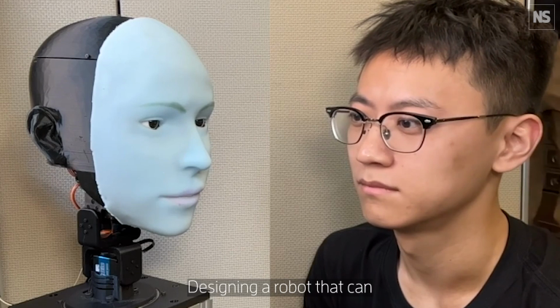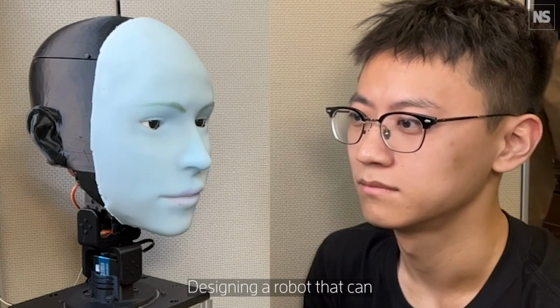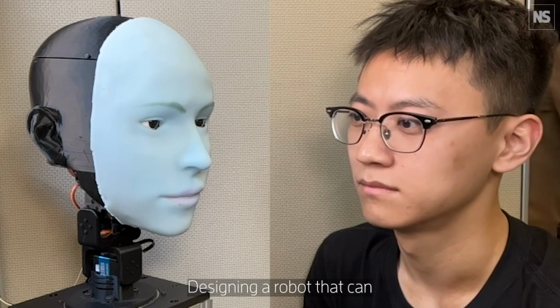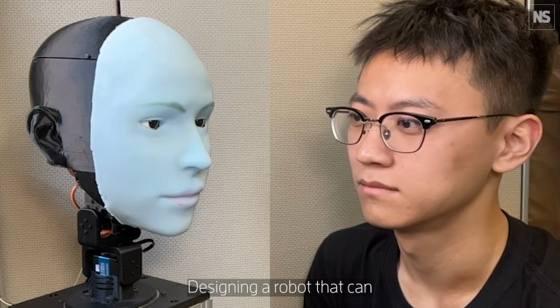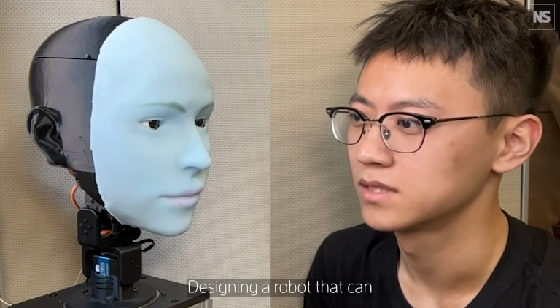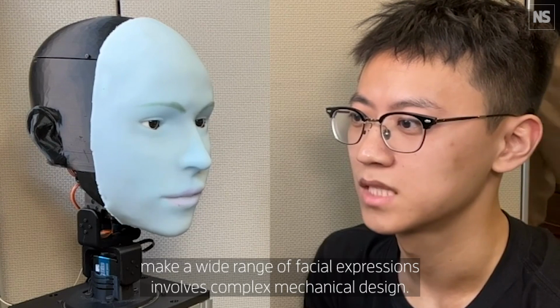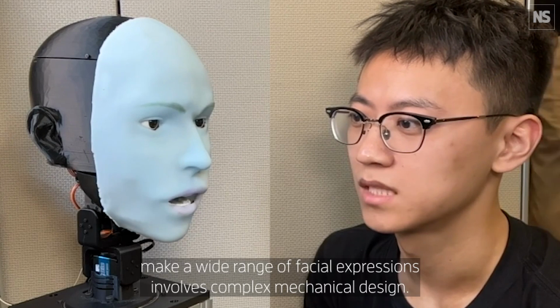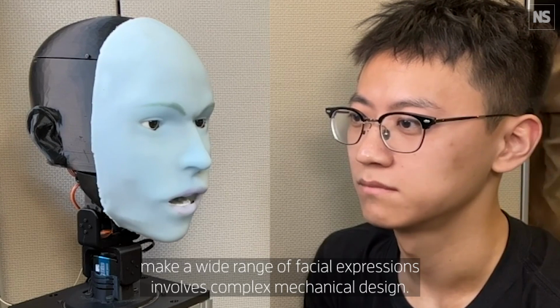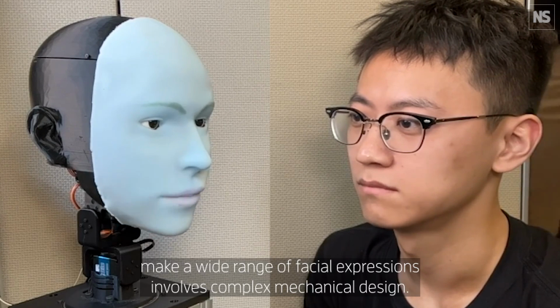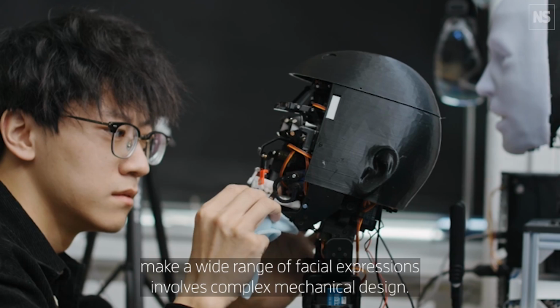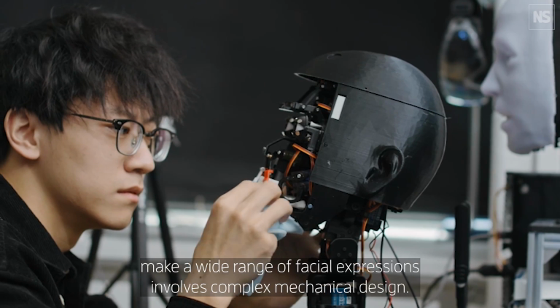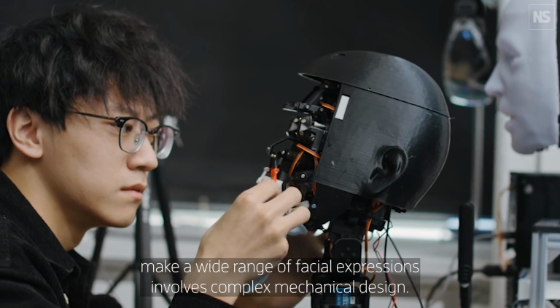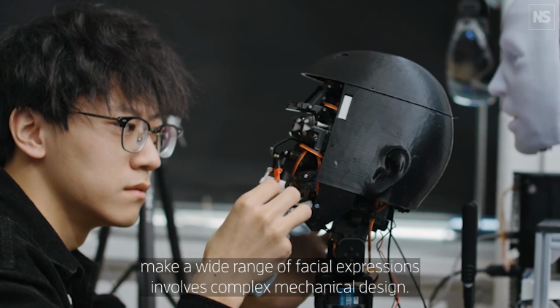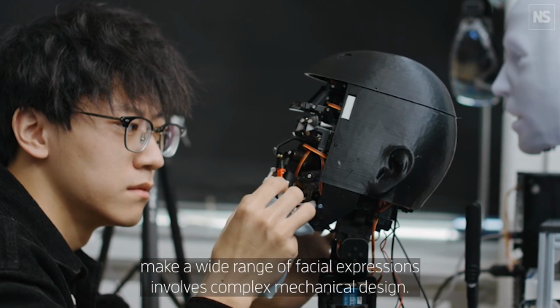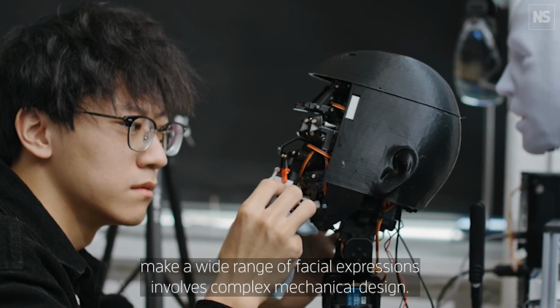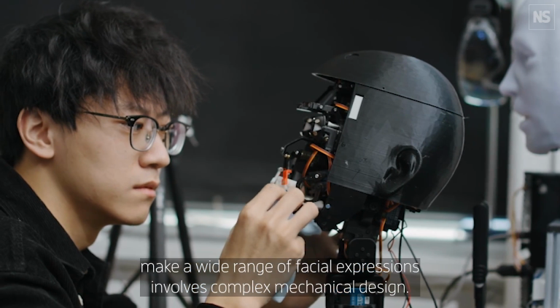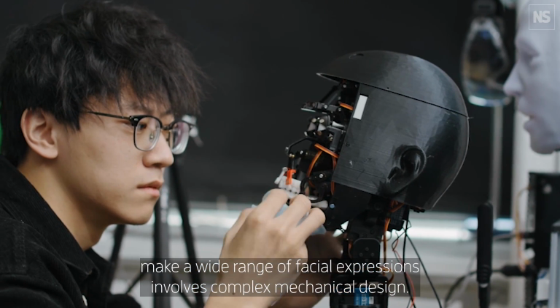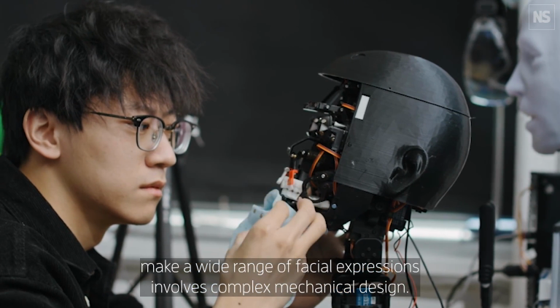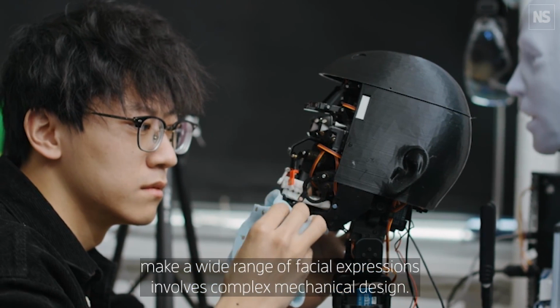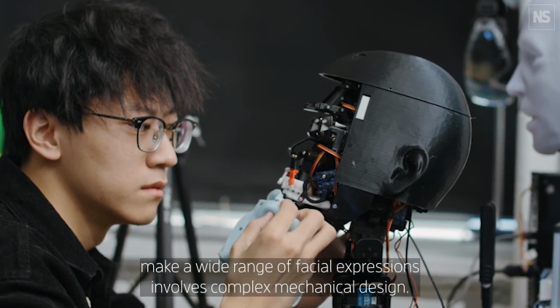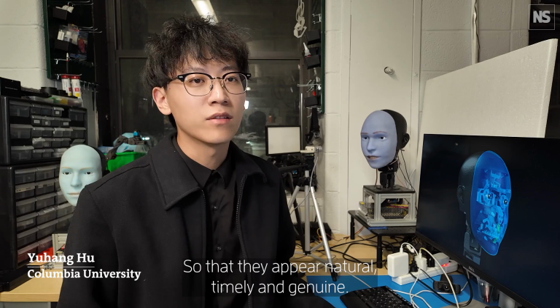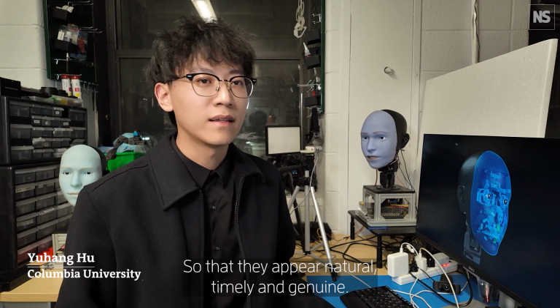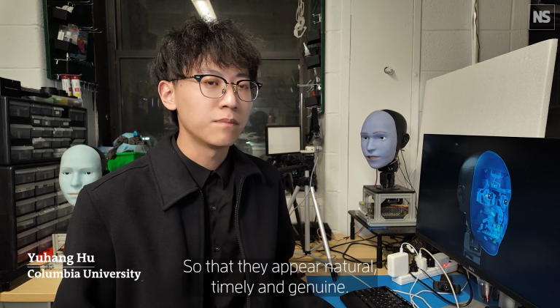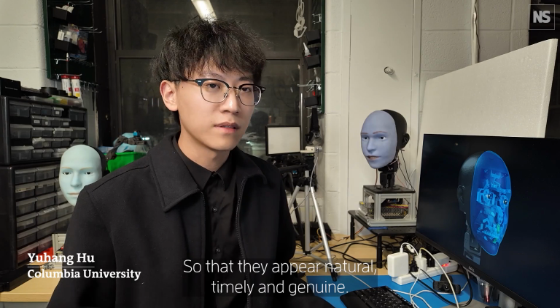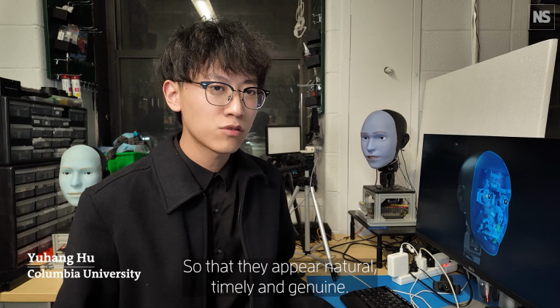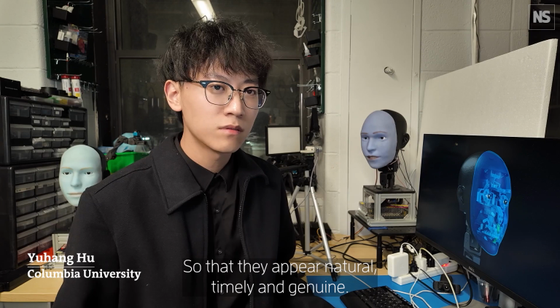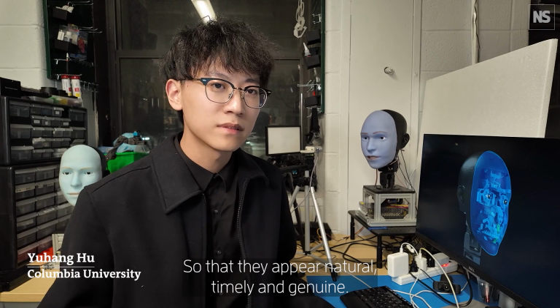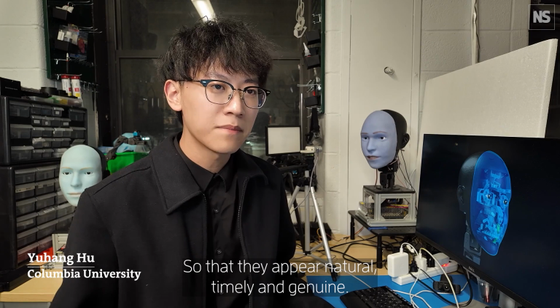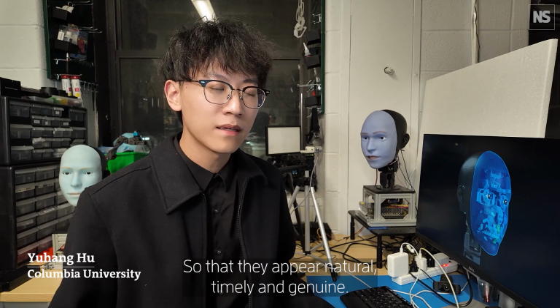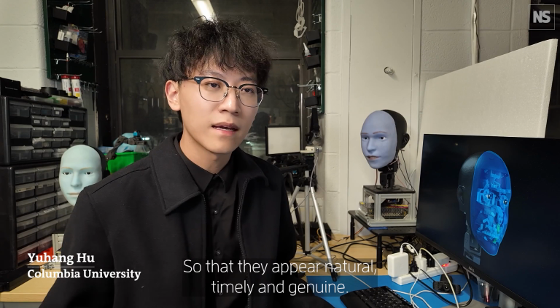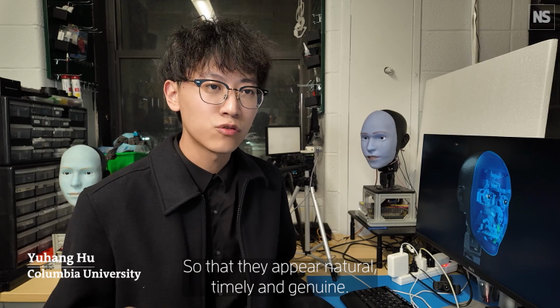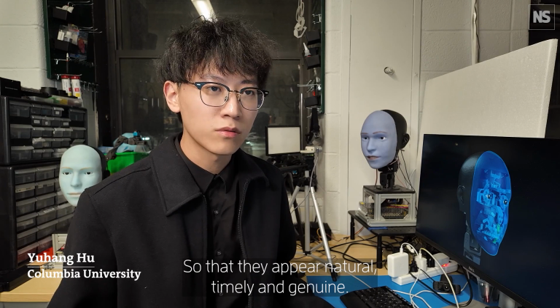Designing a robot that can make a wide range of facial expressions involves complex mechanical design, so that they appear natural, timely, and genuine.